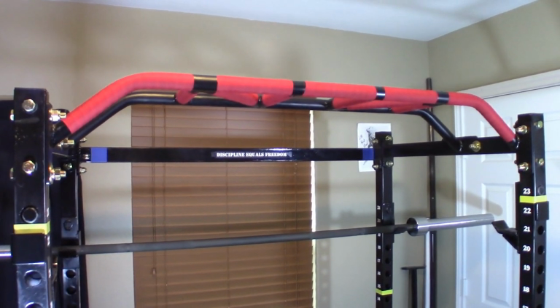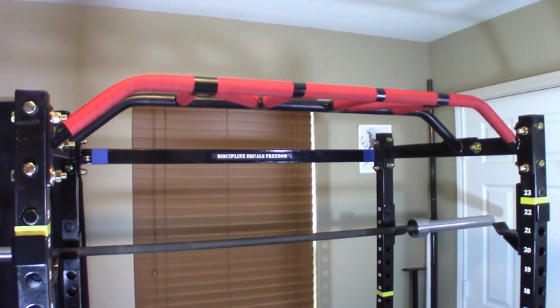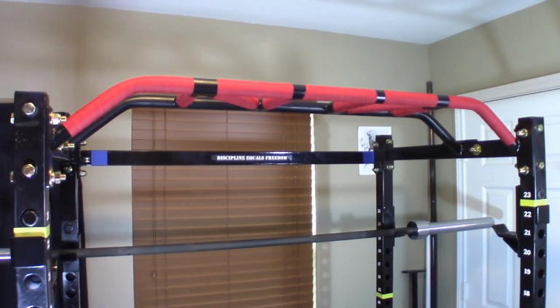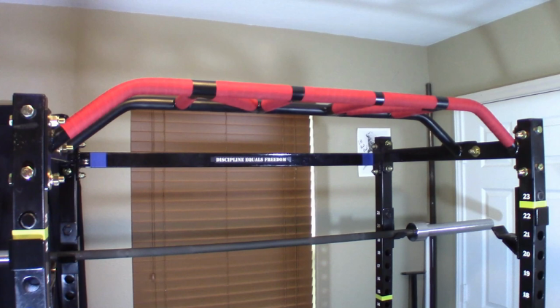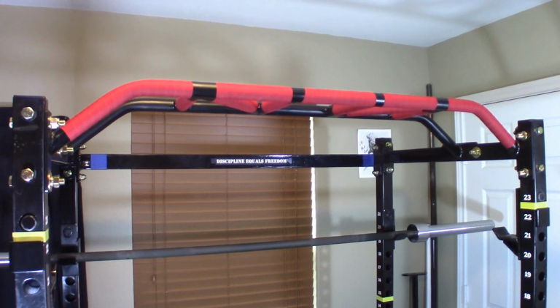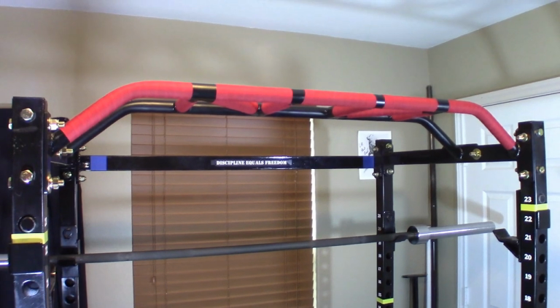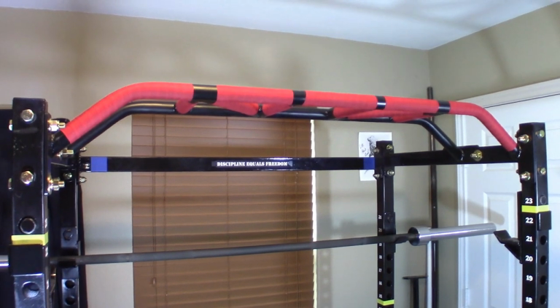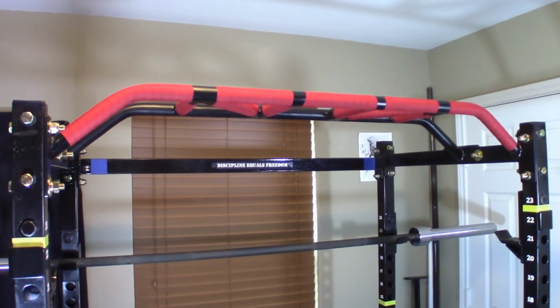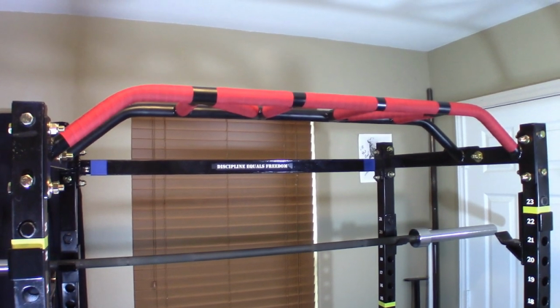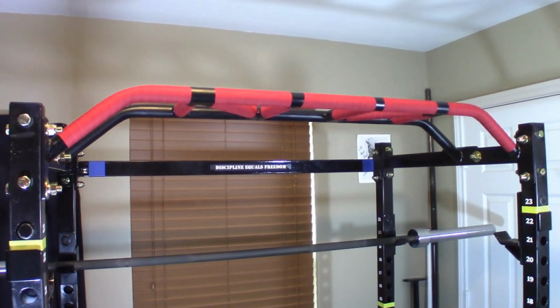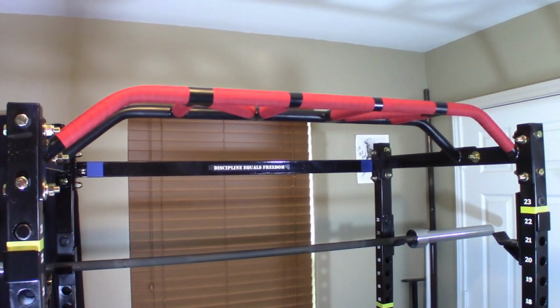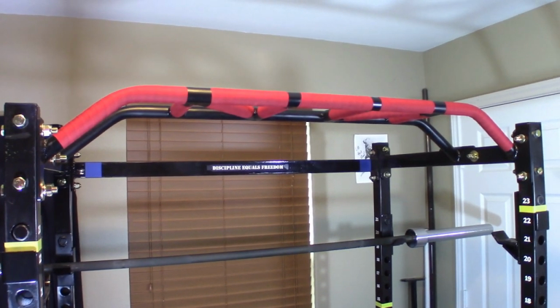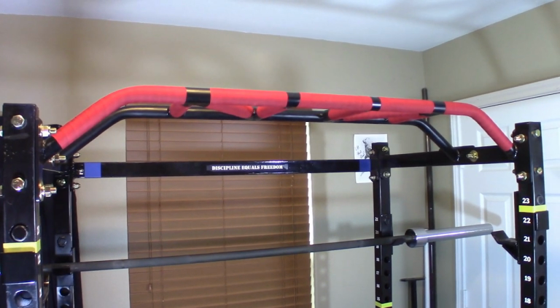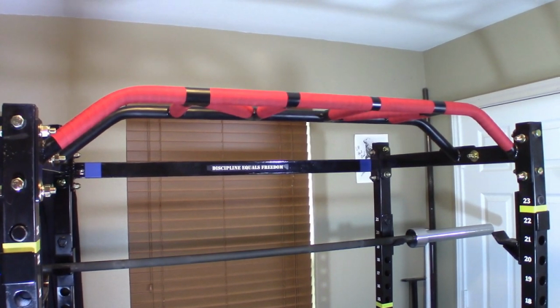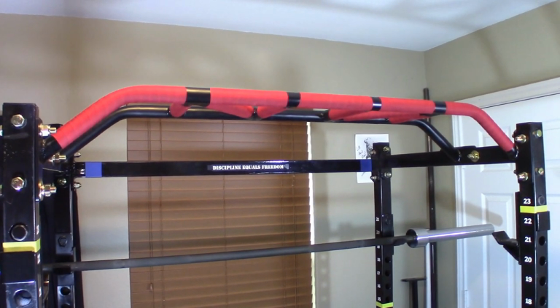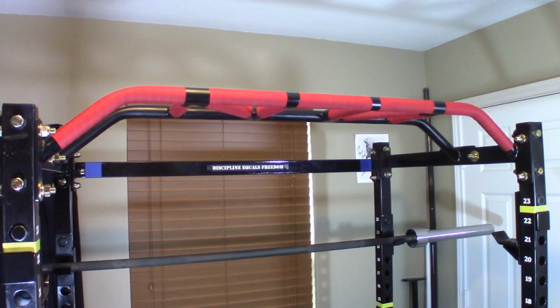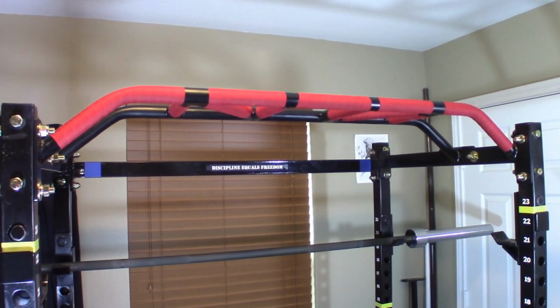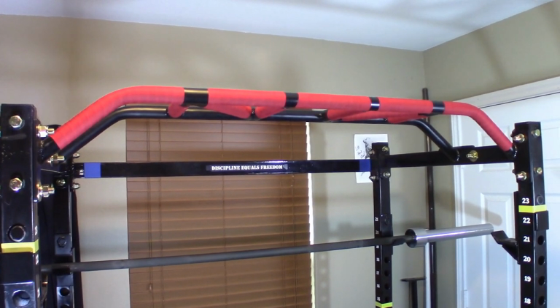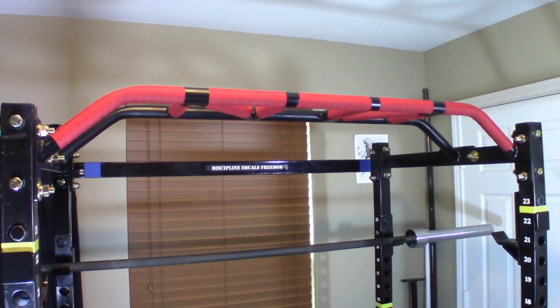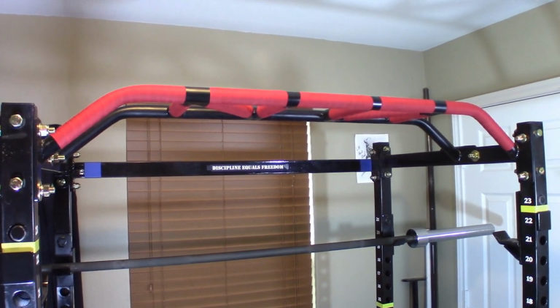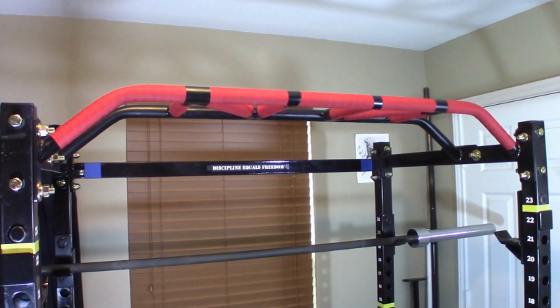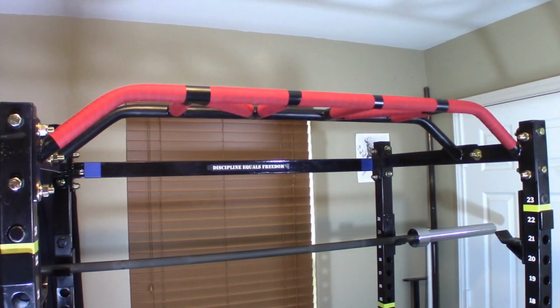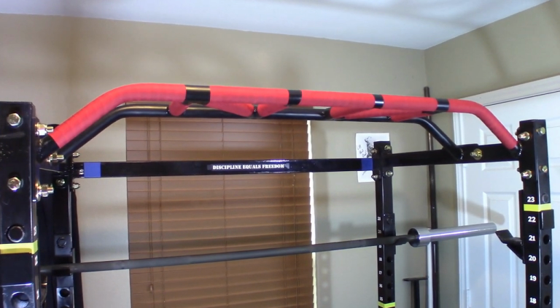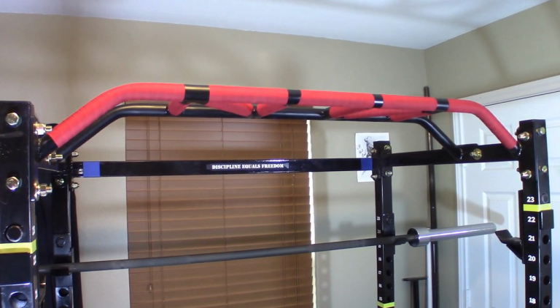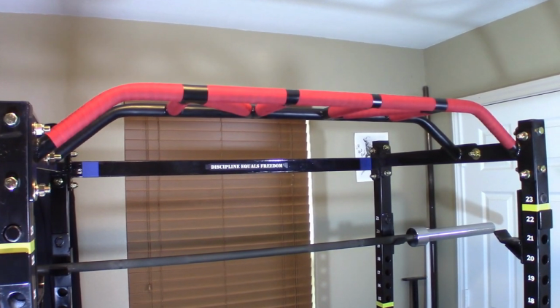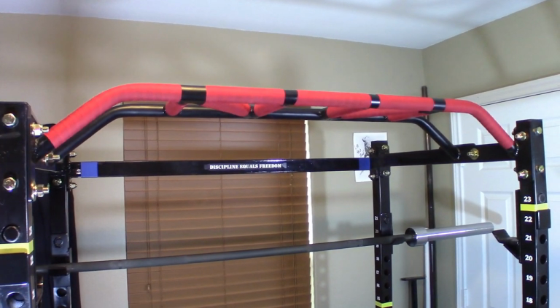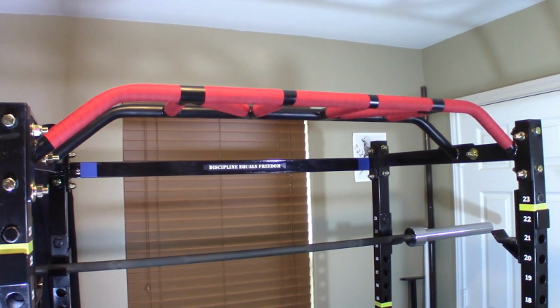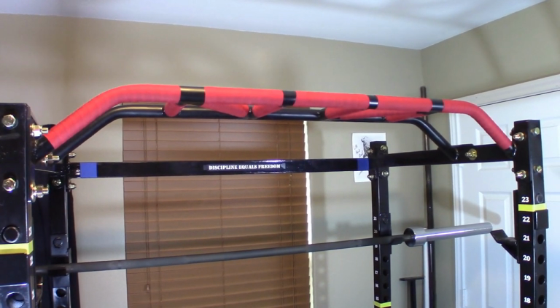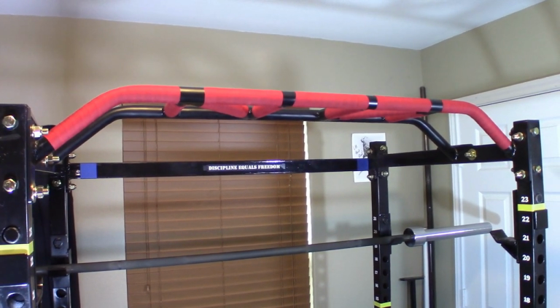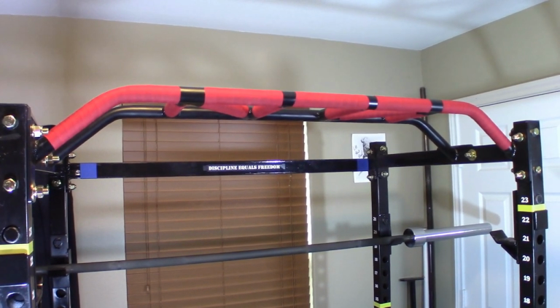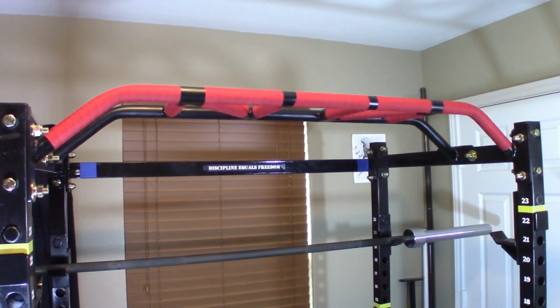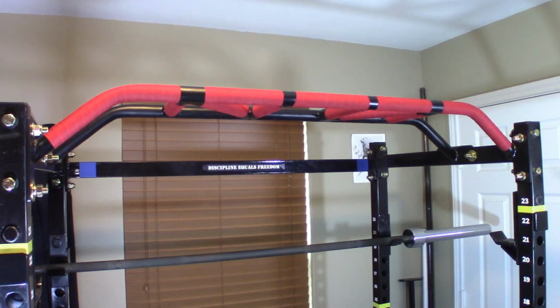I decided not to tape the back side of the bar as I don't do my pull-ups from inside of the rack.